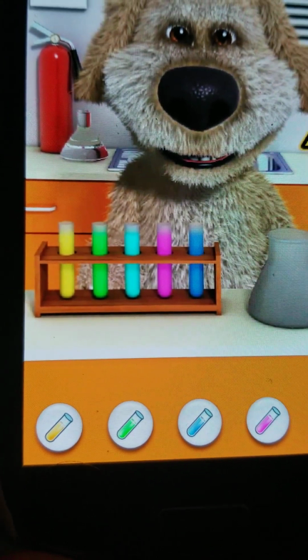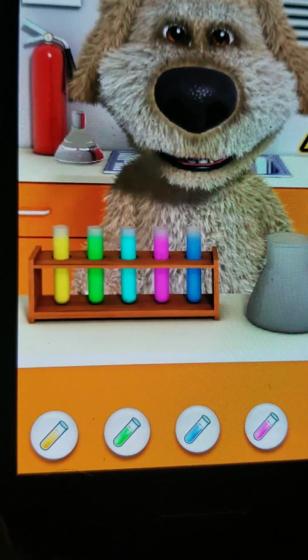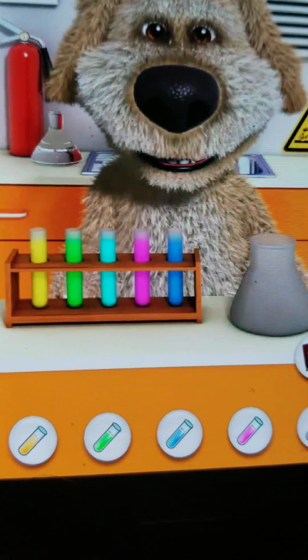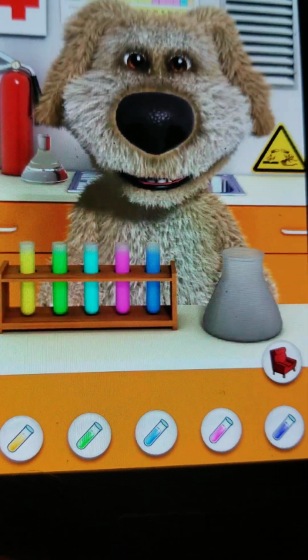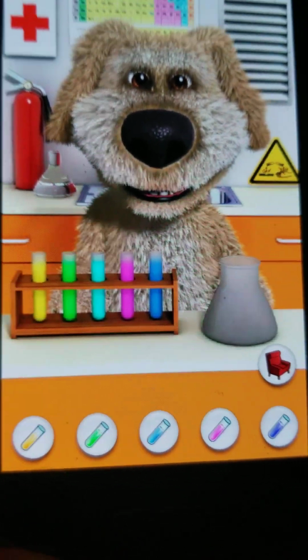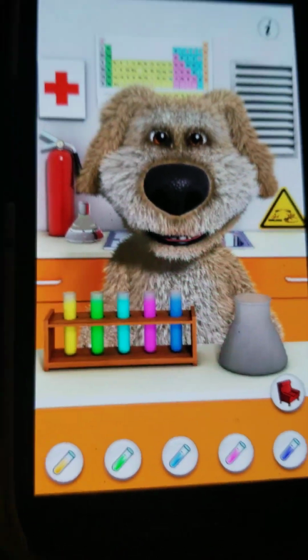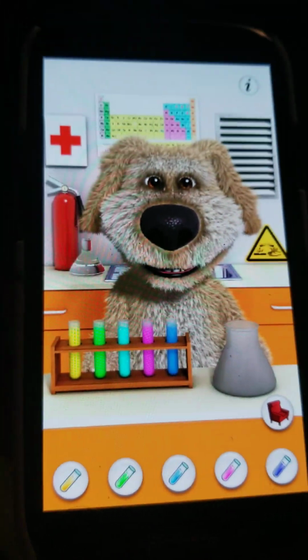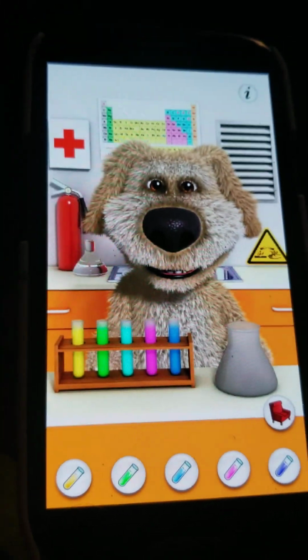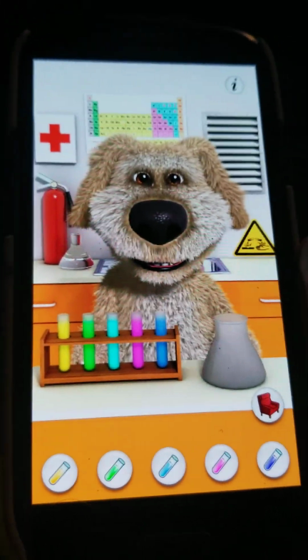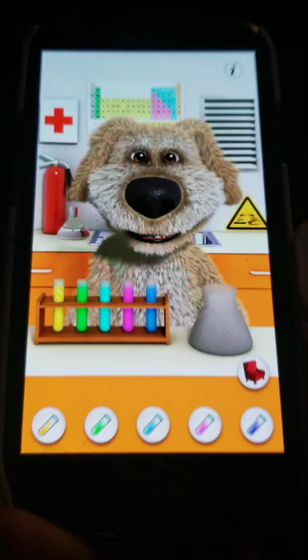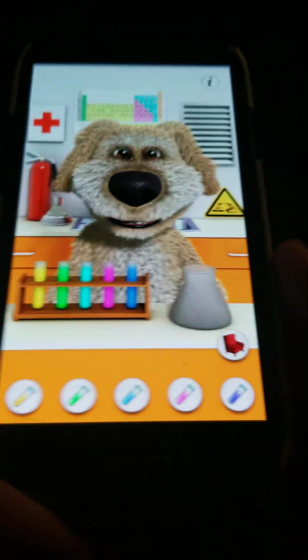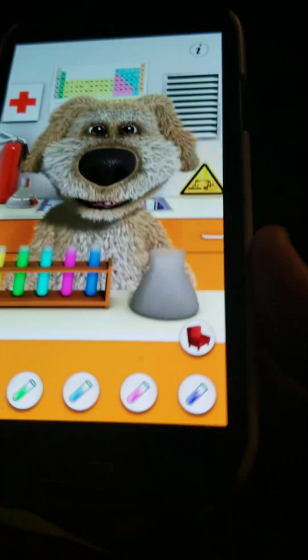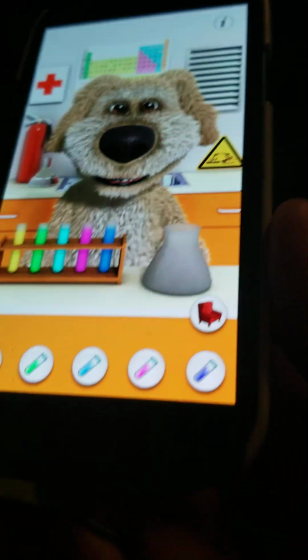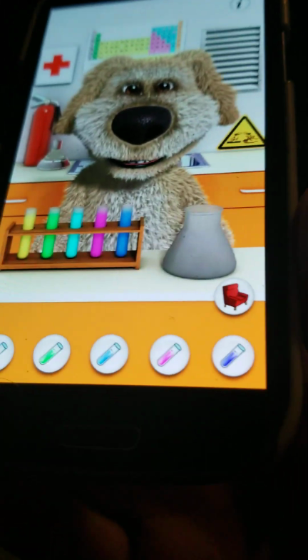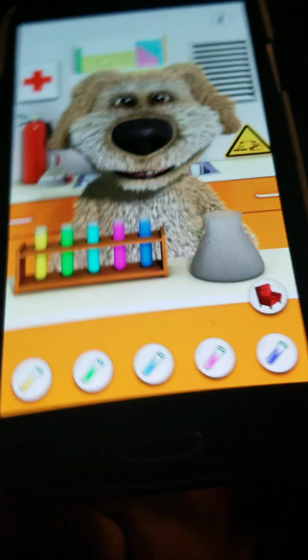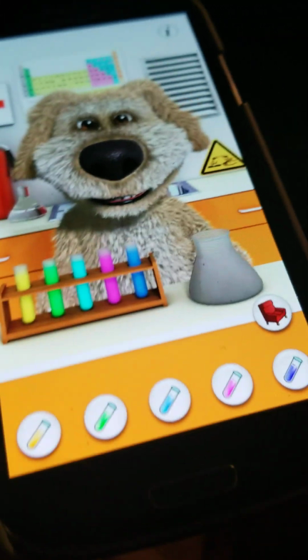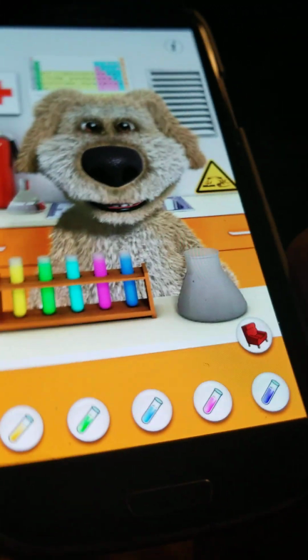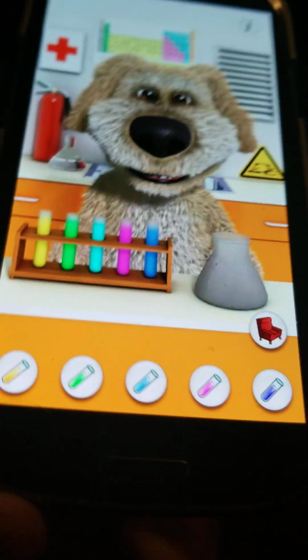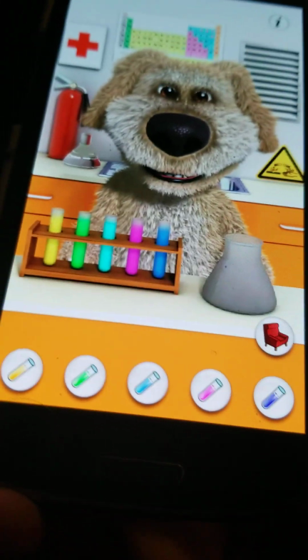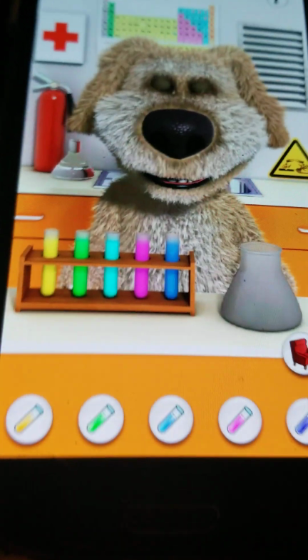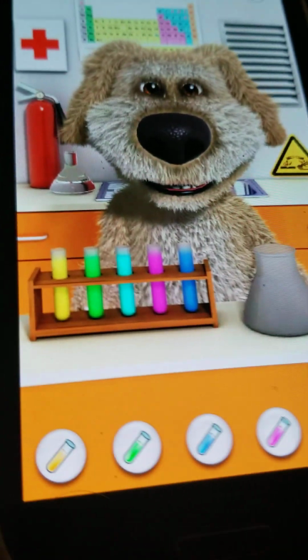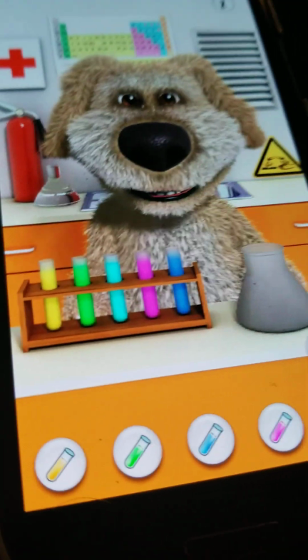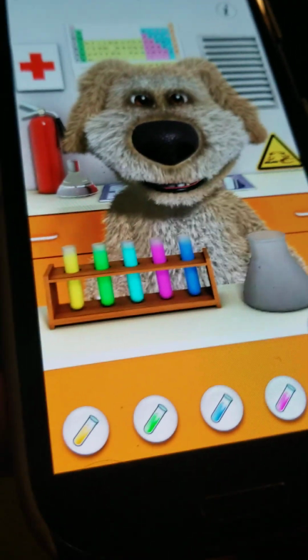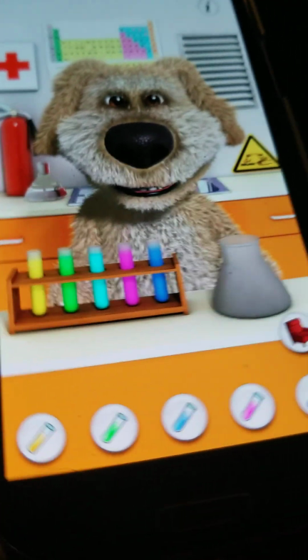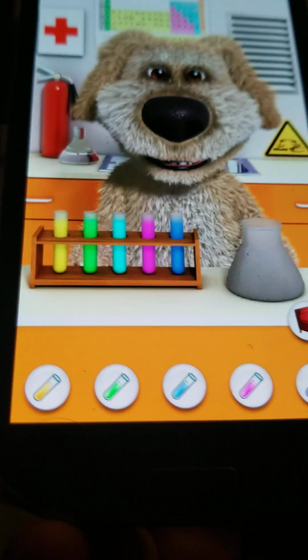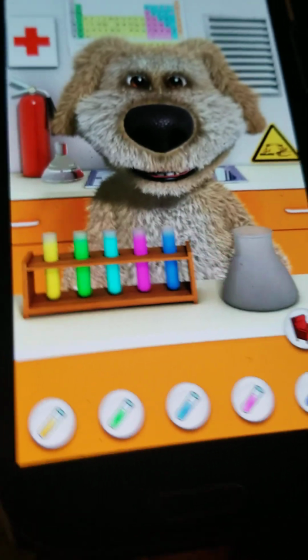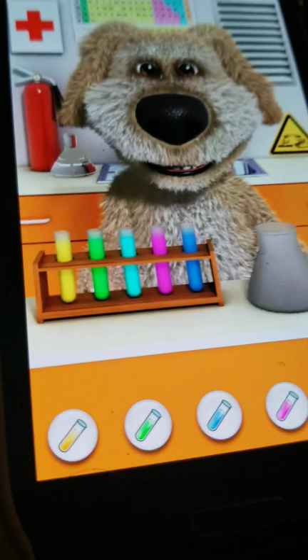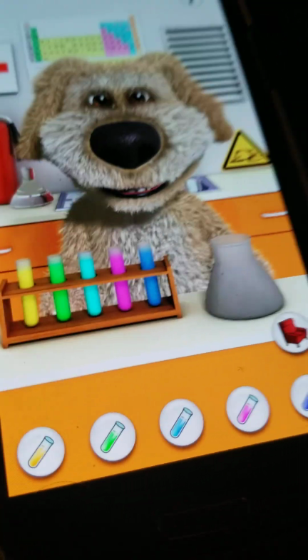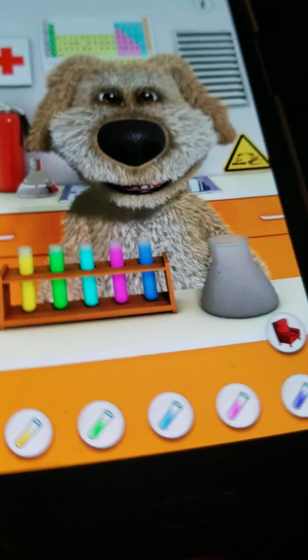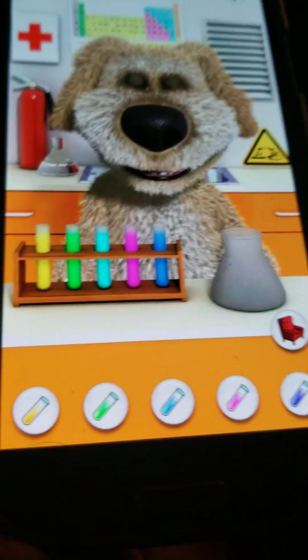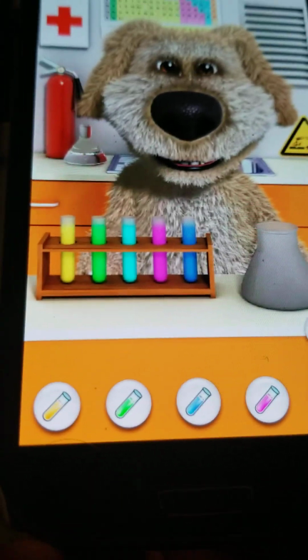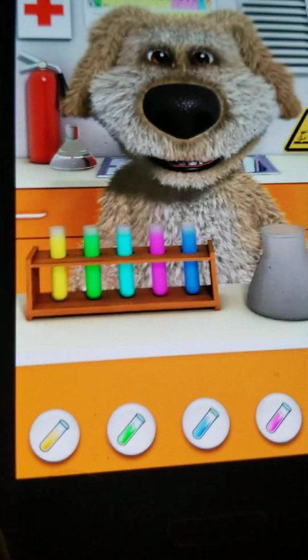Hi everyone, this is FurbyFans2004 and today I'm going to show you all the test tubes and chemical reactions.